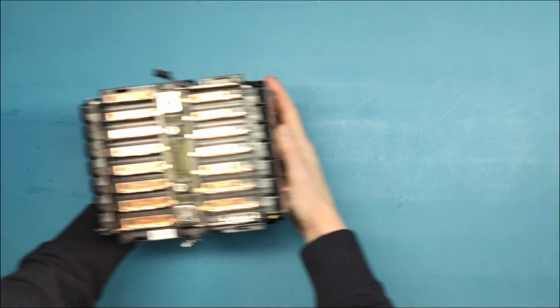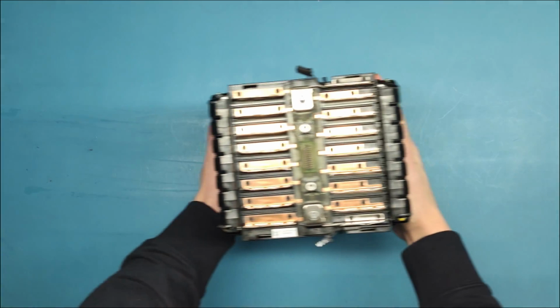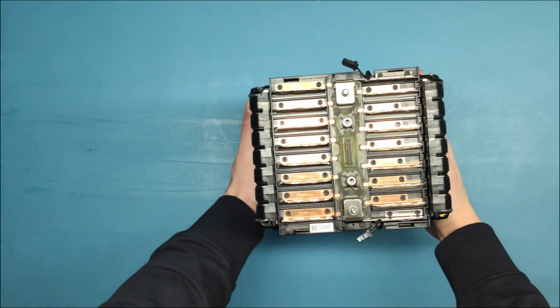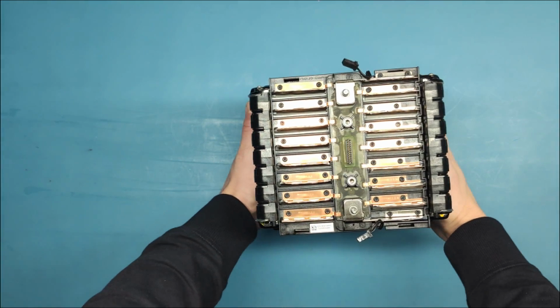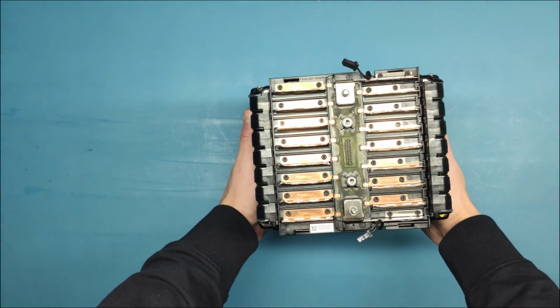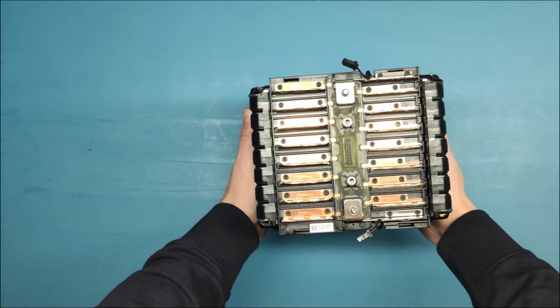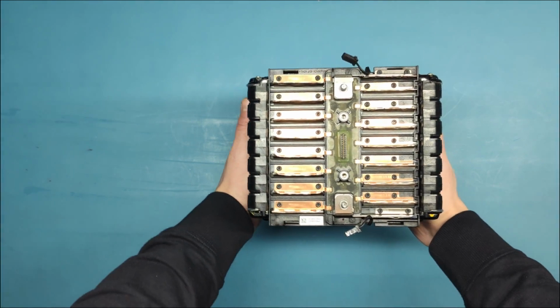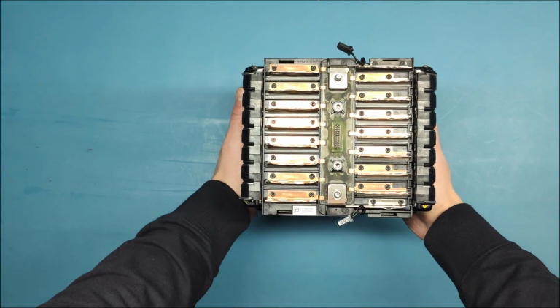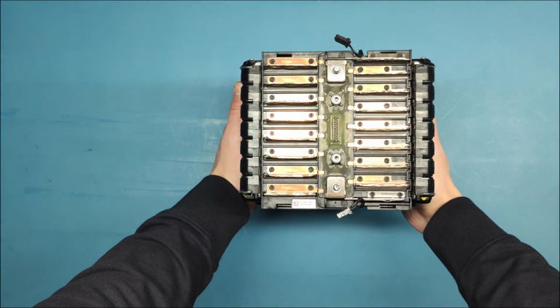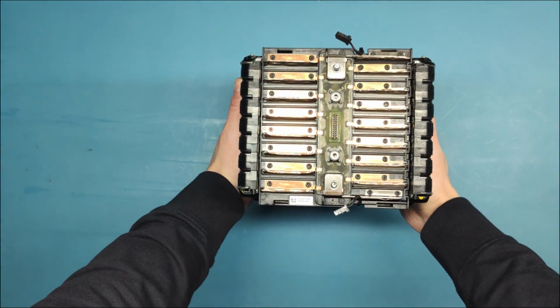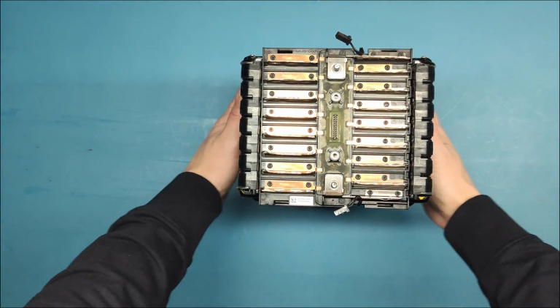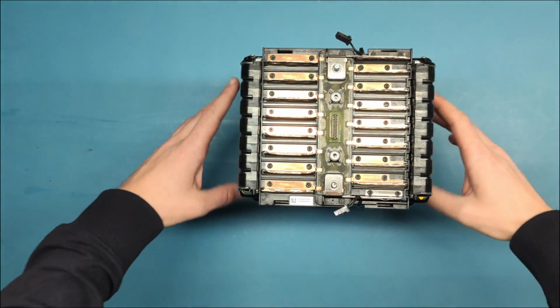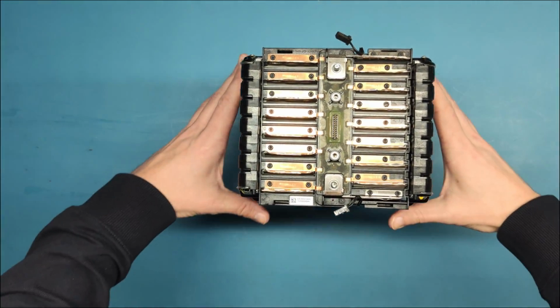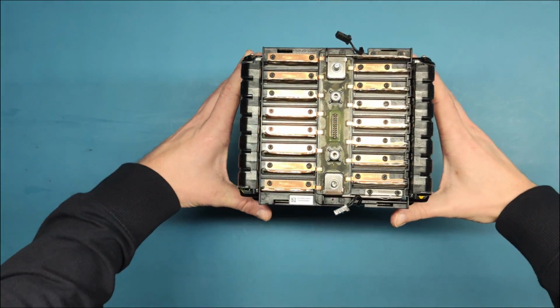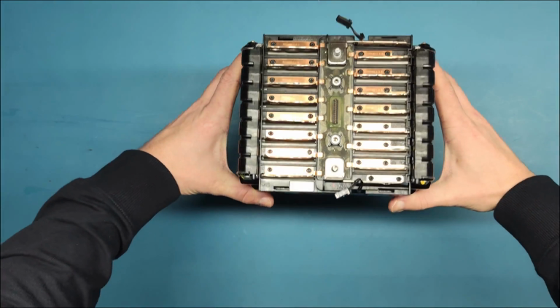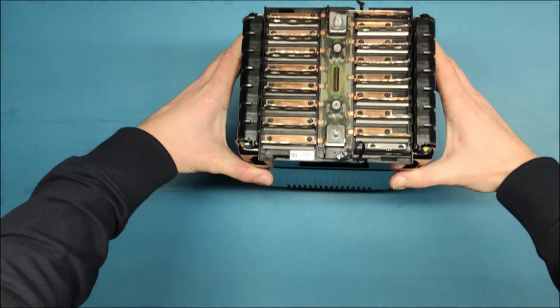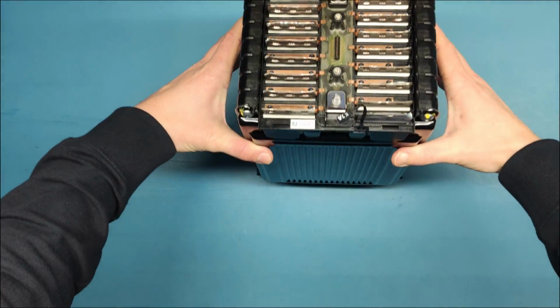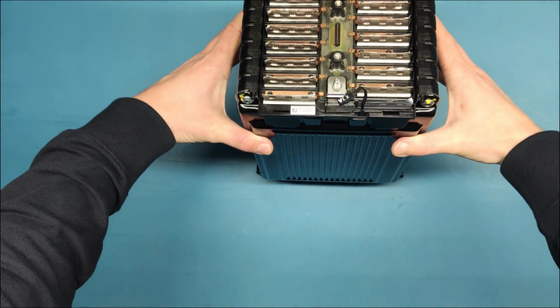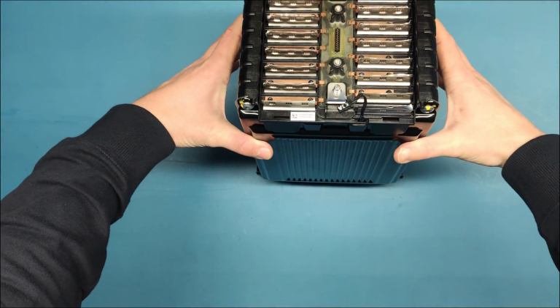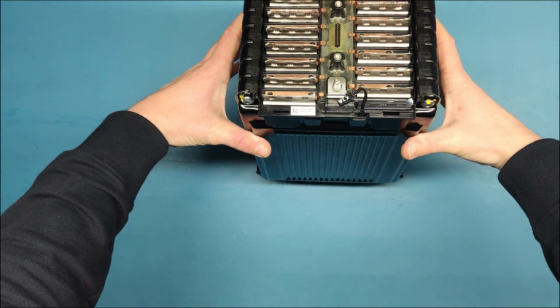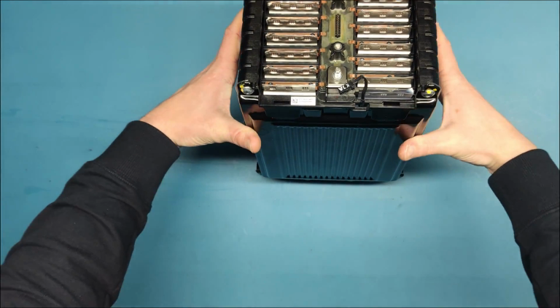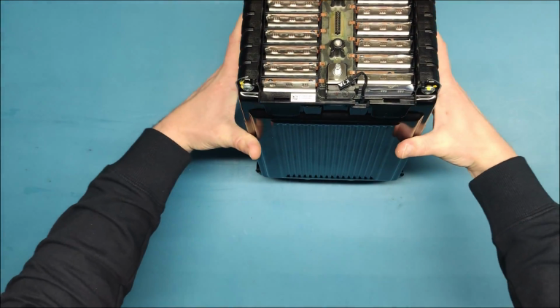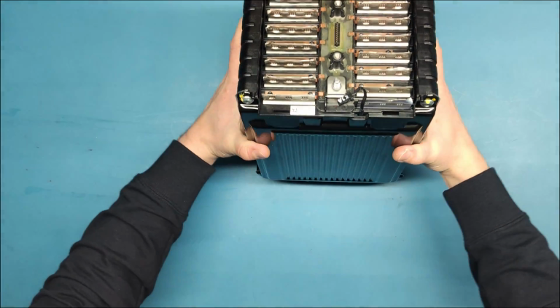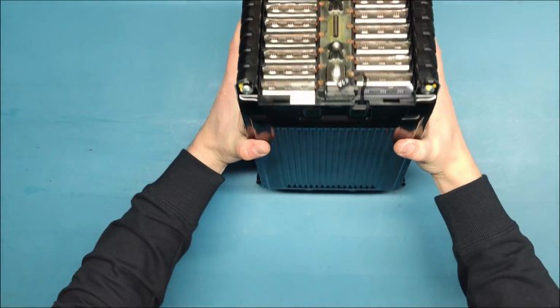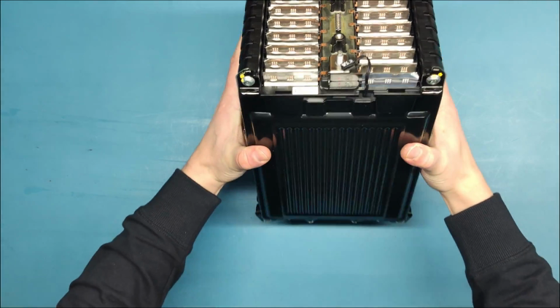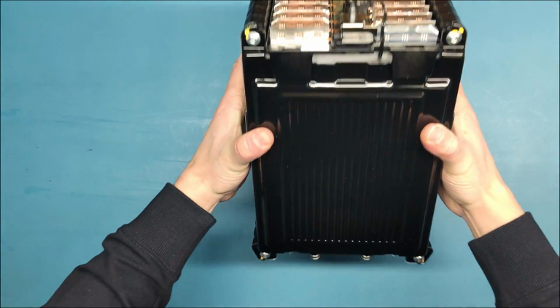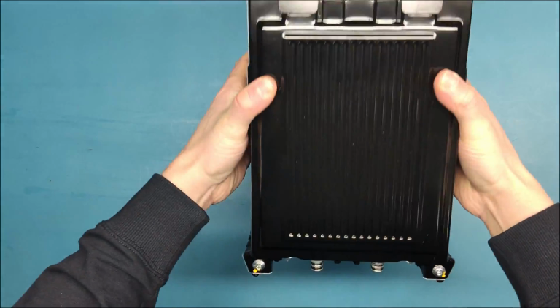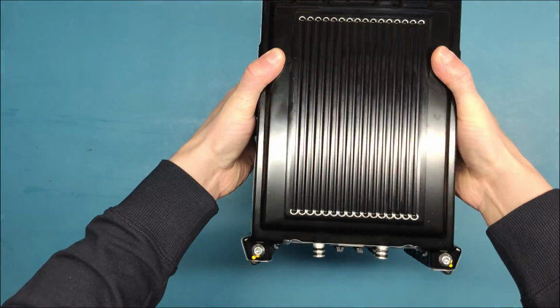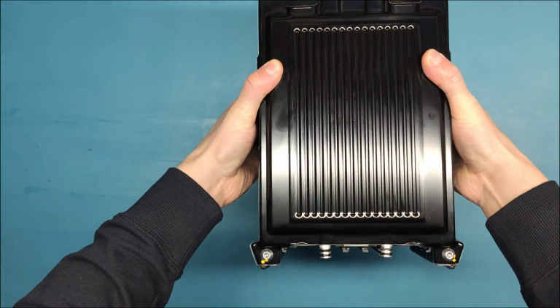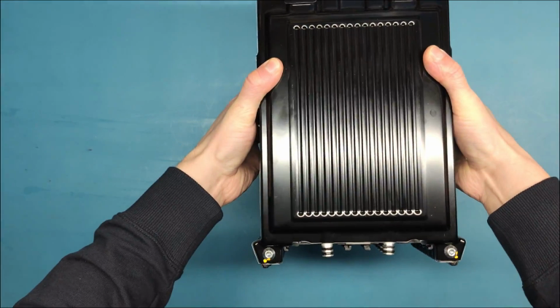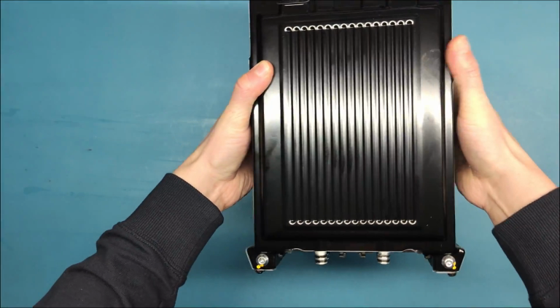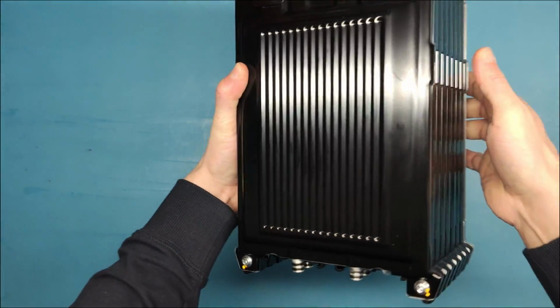Probably there is no chance to fix this module, but let's take a look at what's inside and what happened.